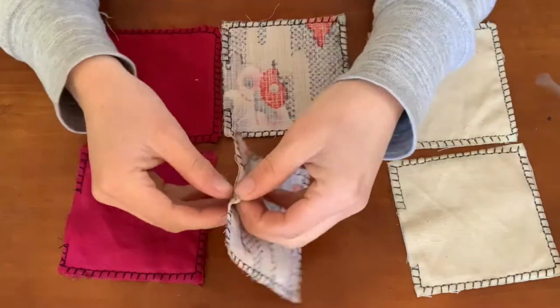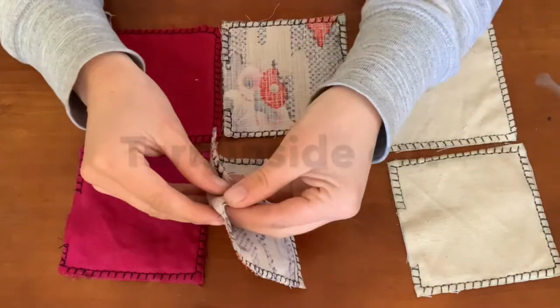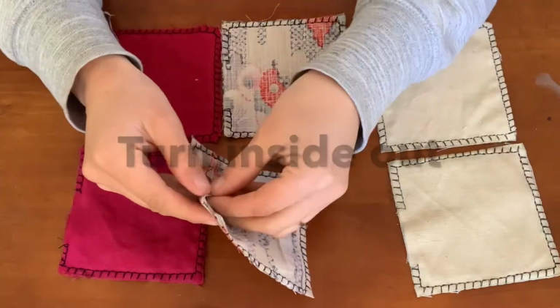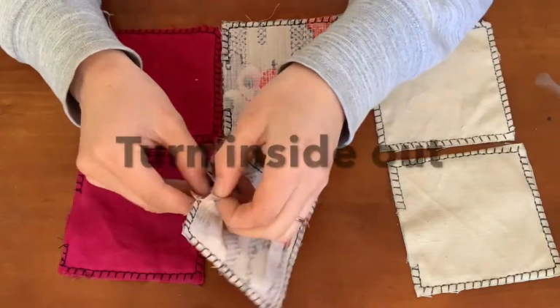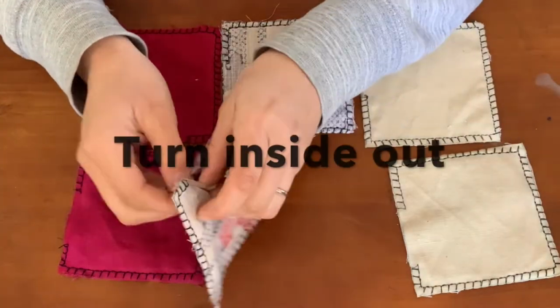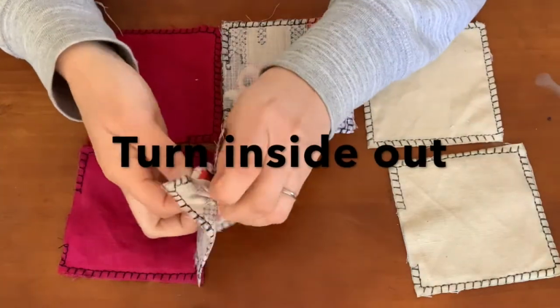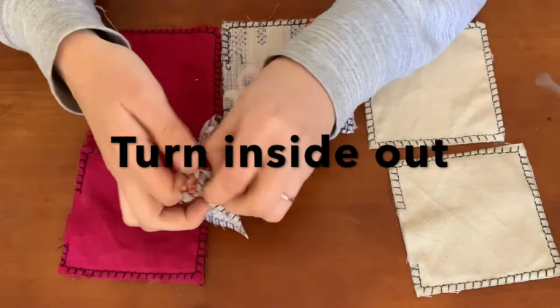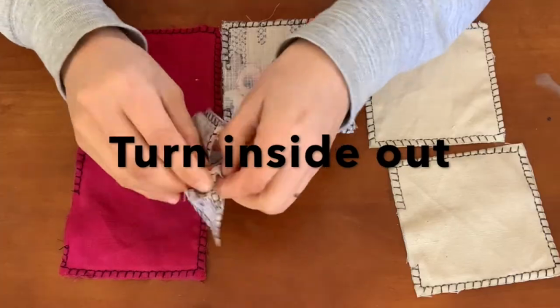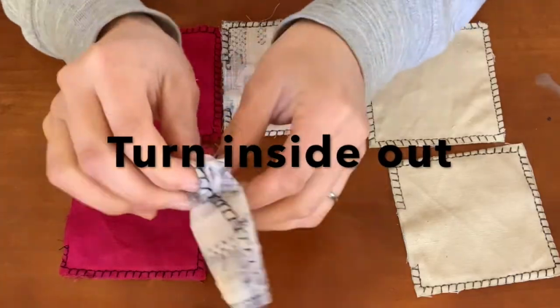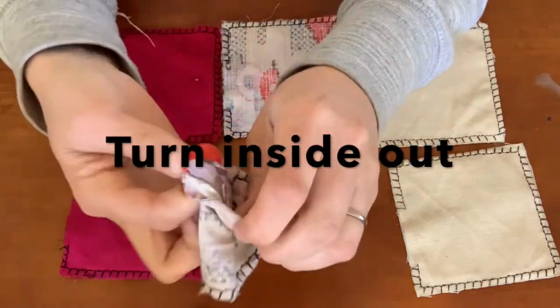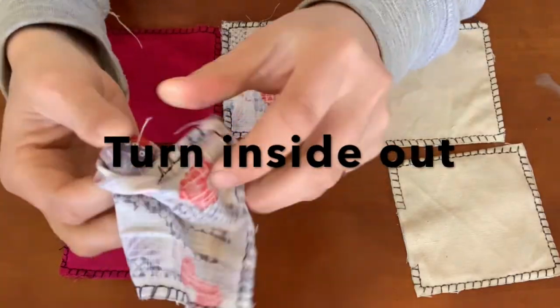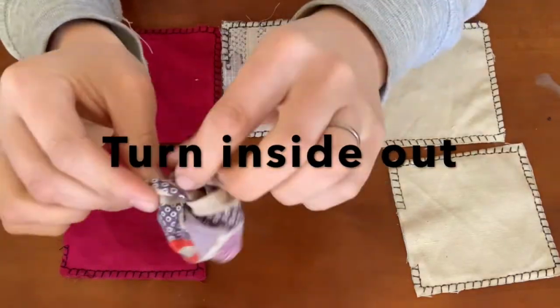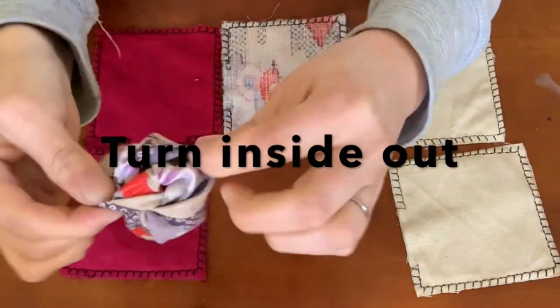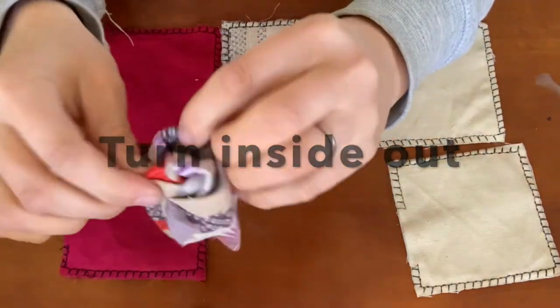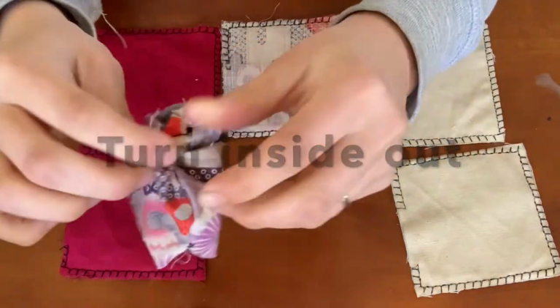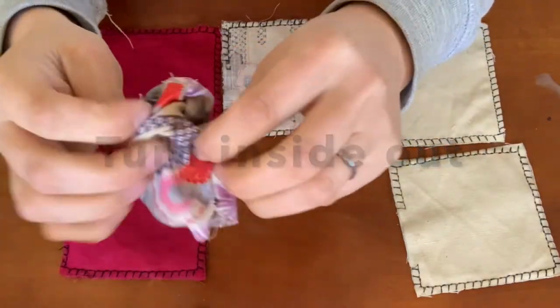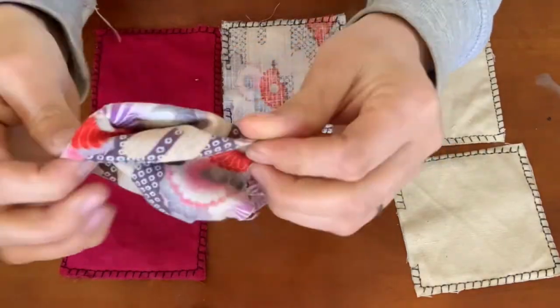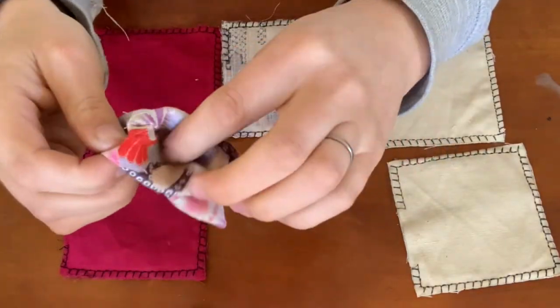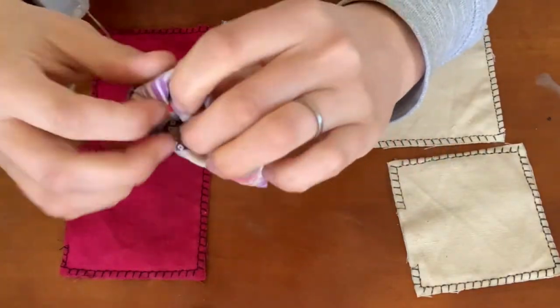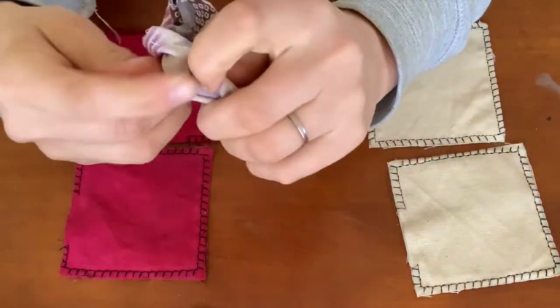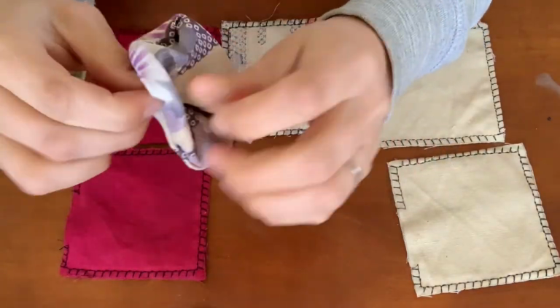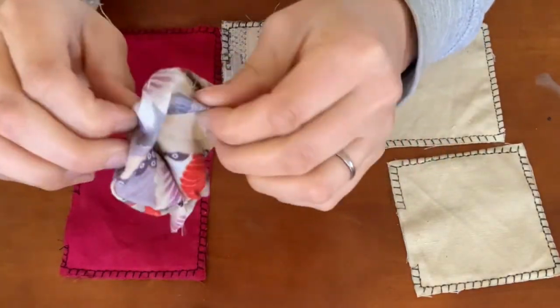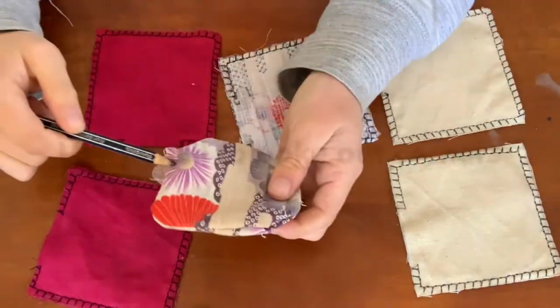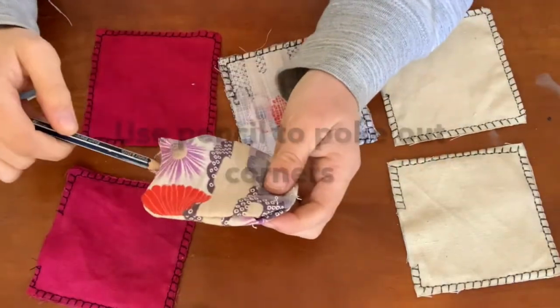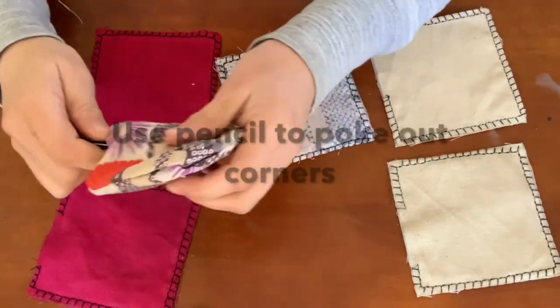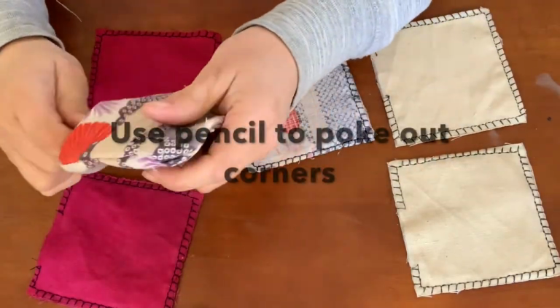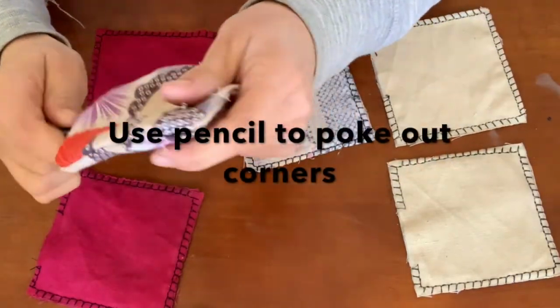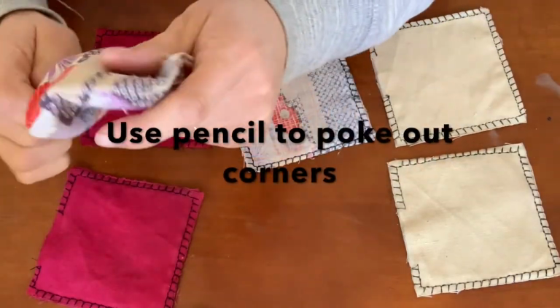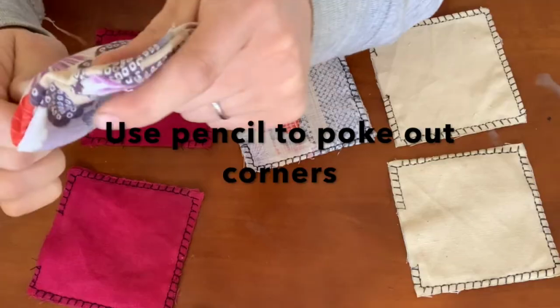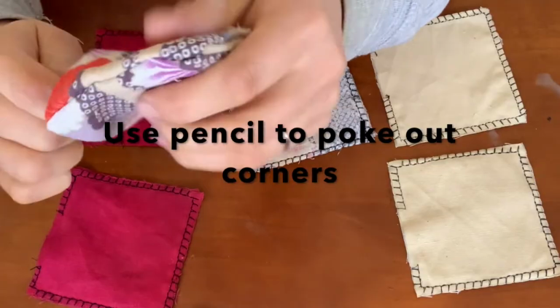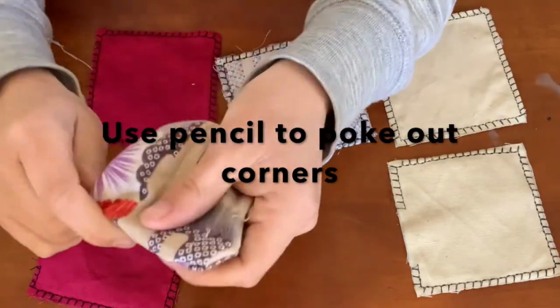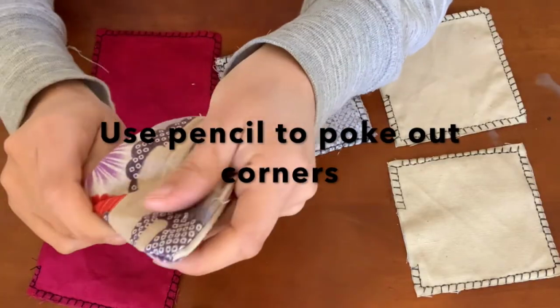Now turn your squares inside out and you should have the good side of the material now facing outwards. I do find it really helpful to use a pencil to poke out the corners.